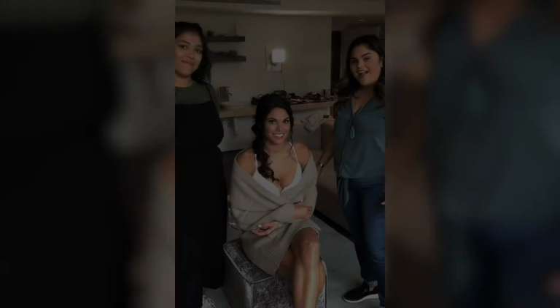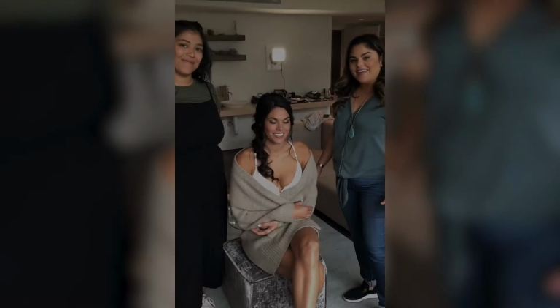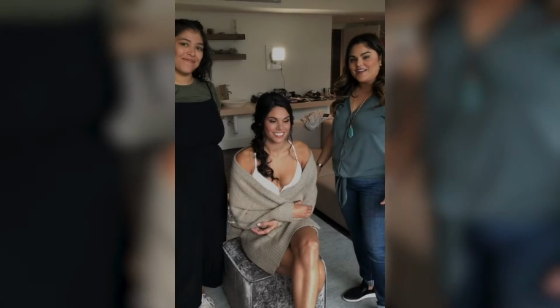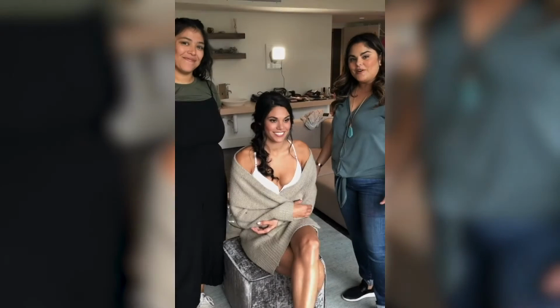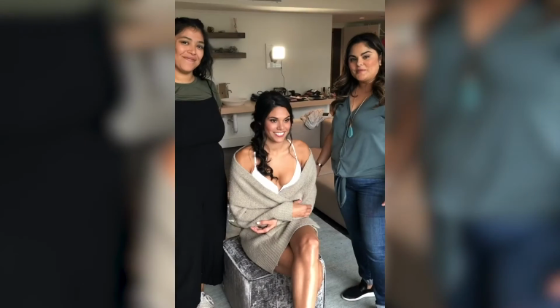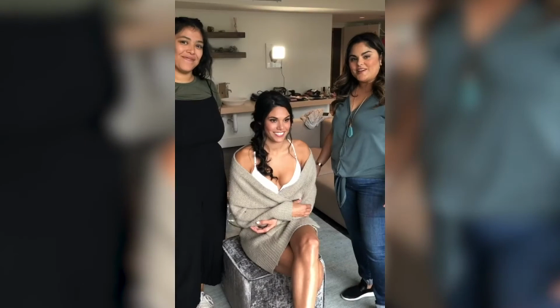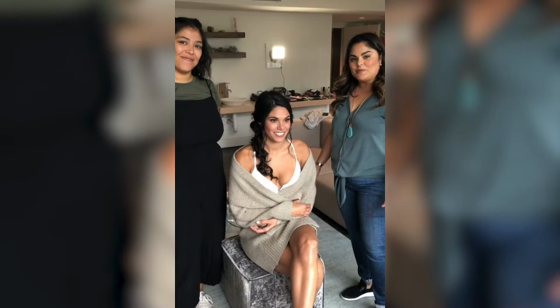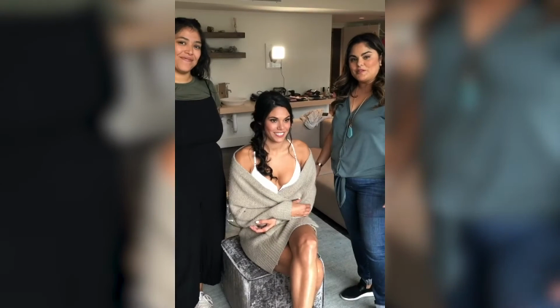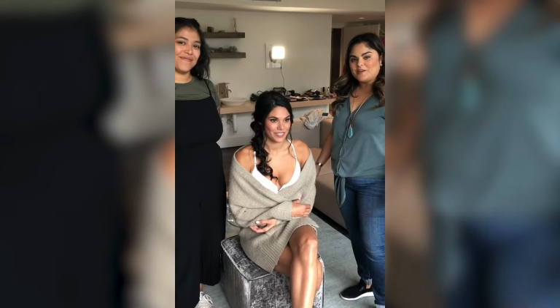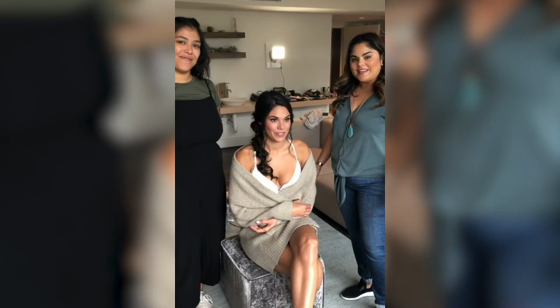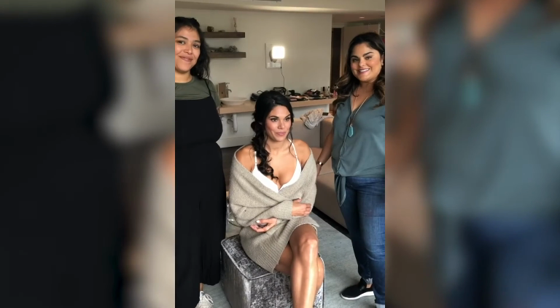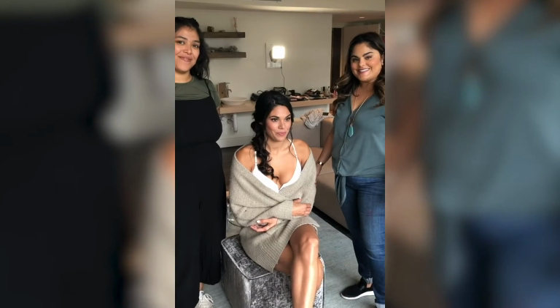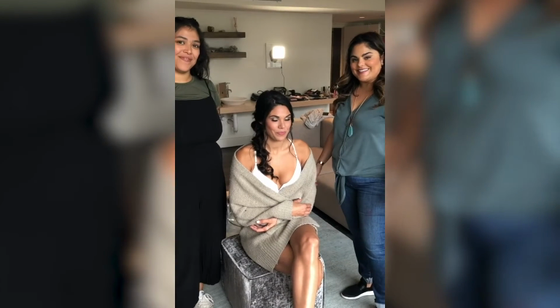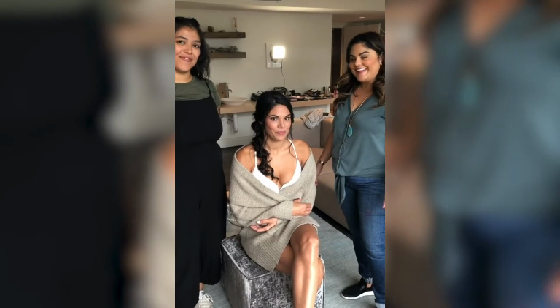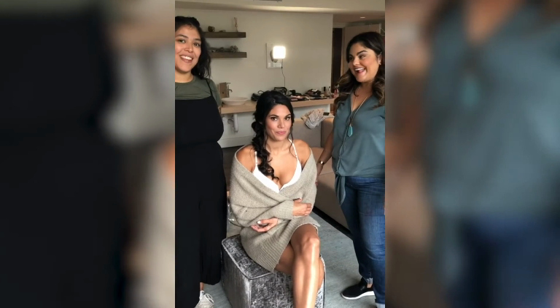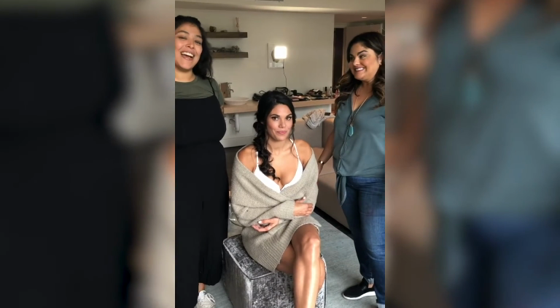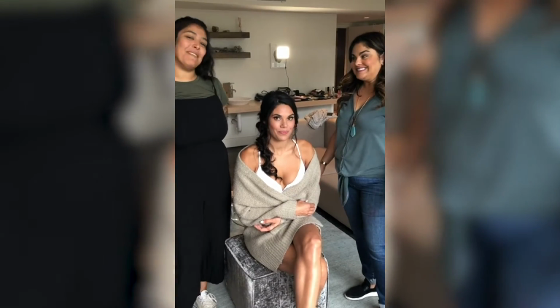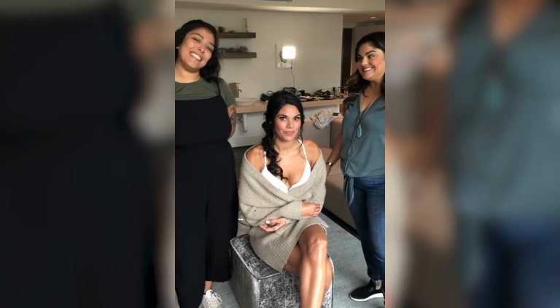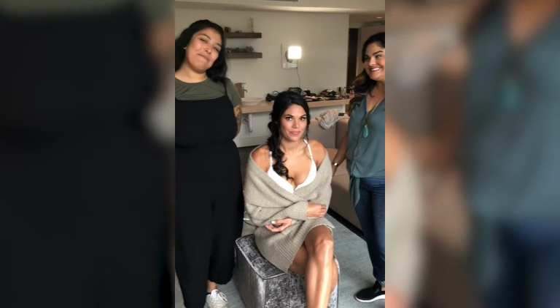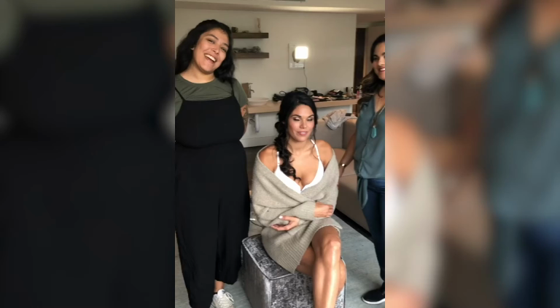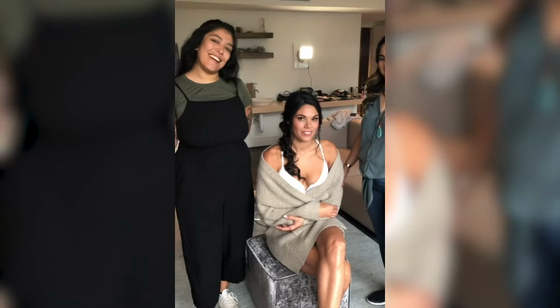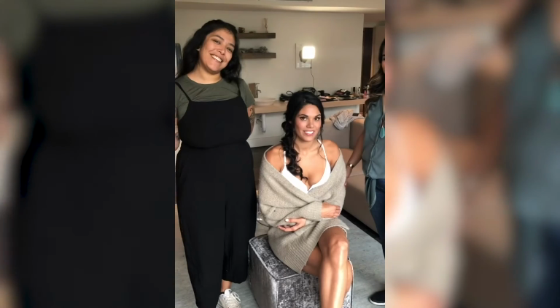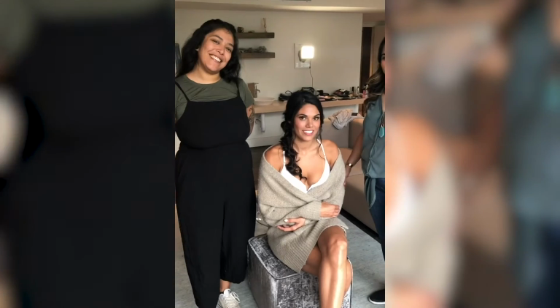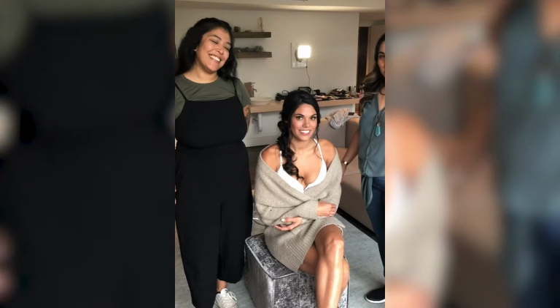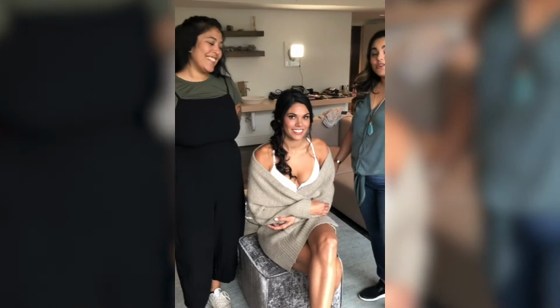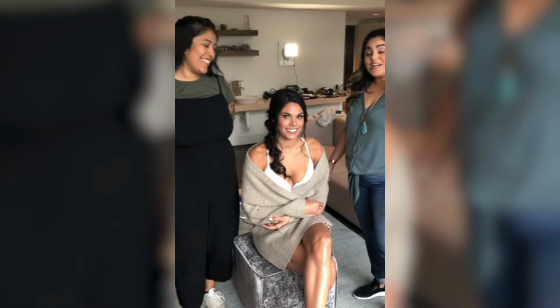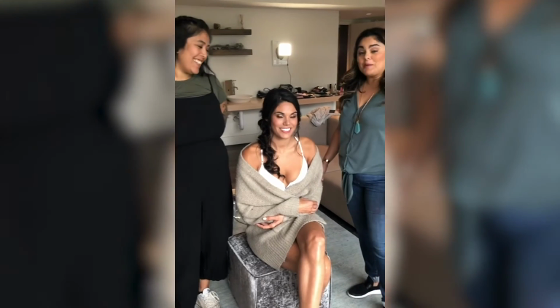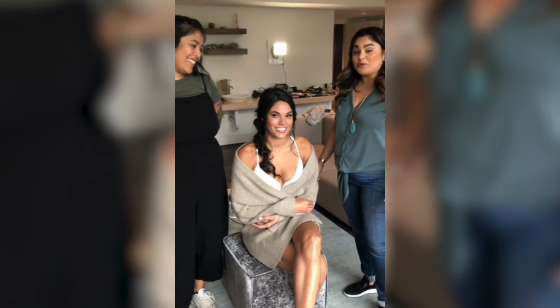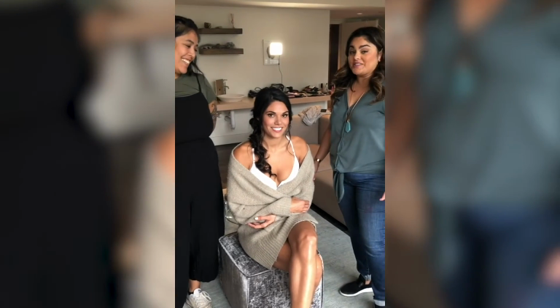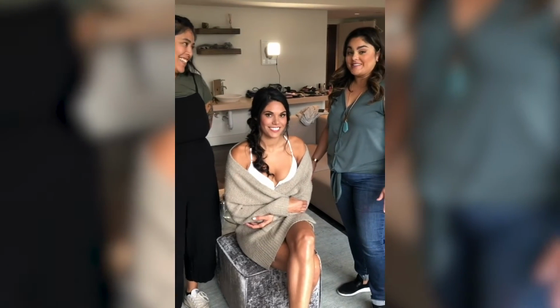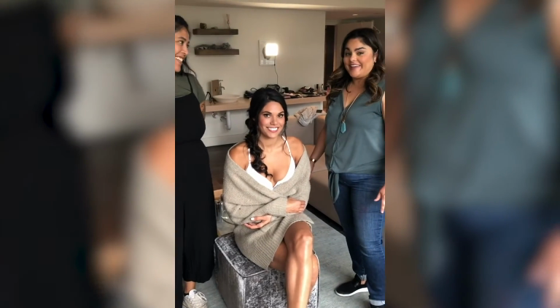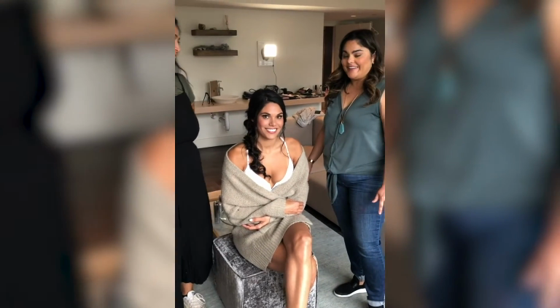Hi, I'm Ana Bazzam with Beauty Mark Agency. I'm Anissa Moreno. We're gonna talk about Brooke's look today.